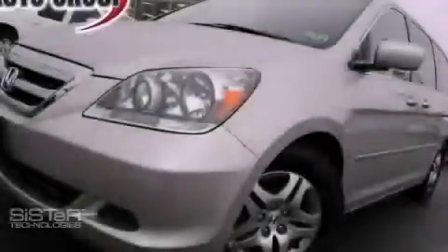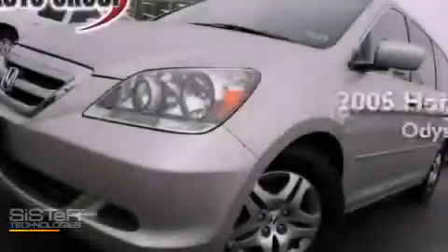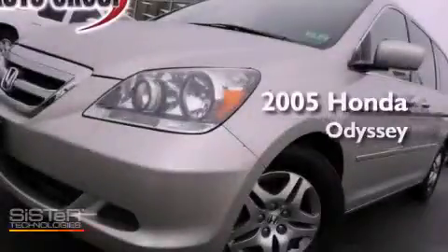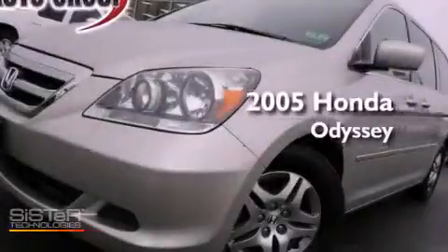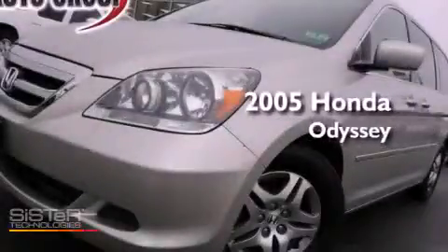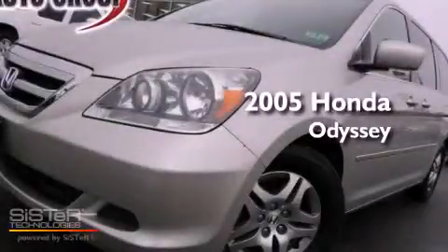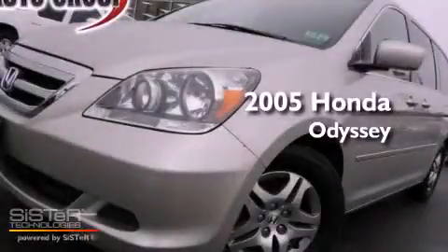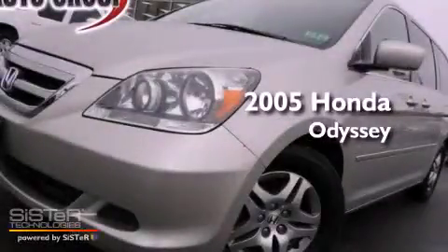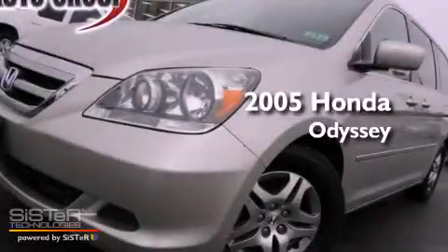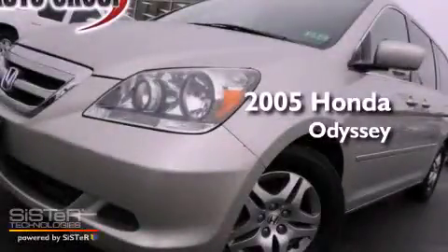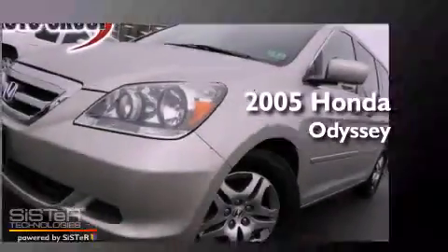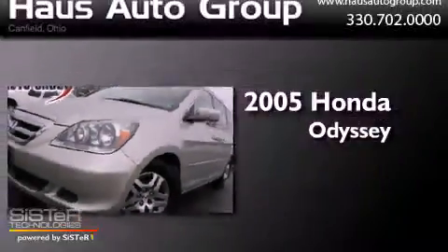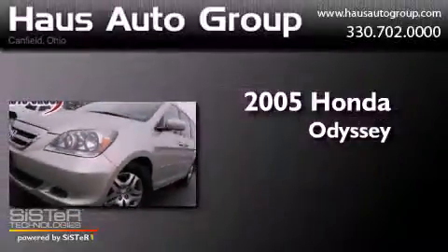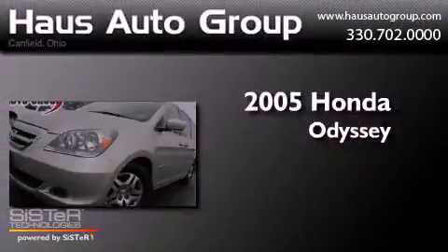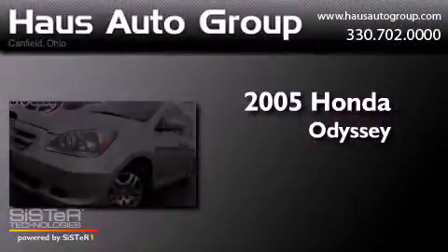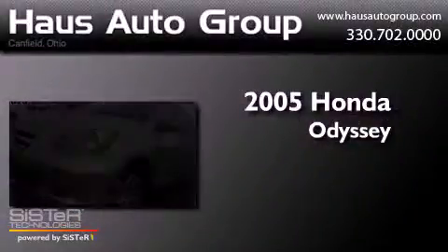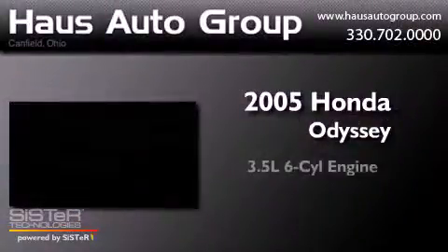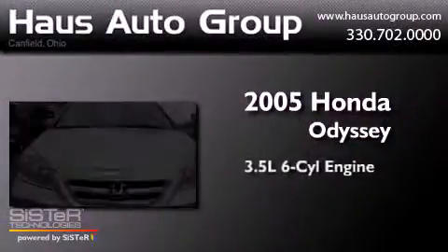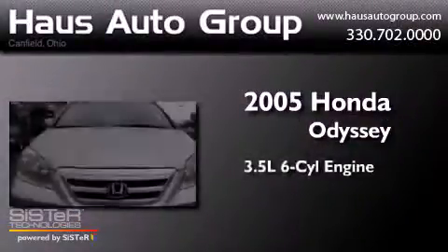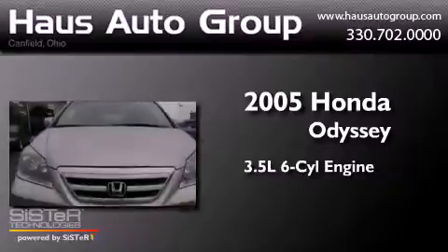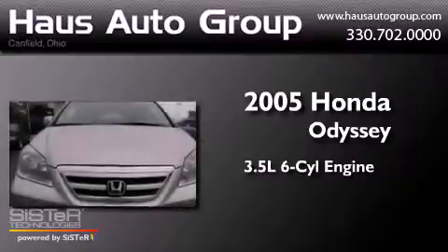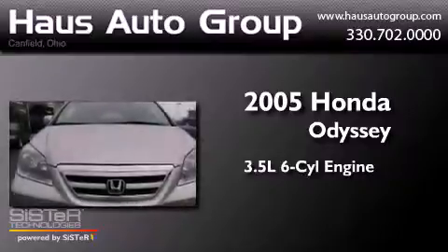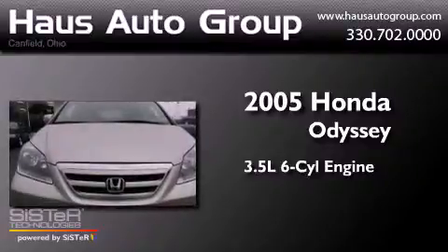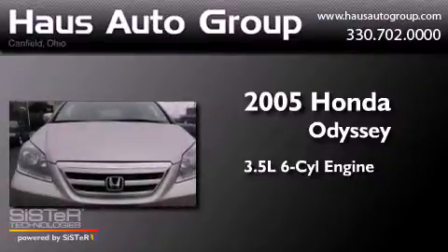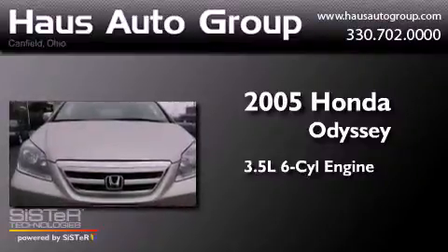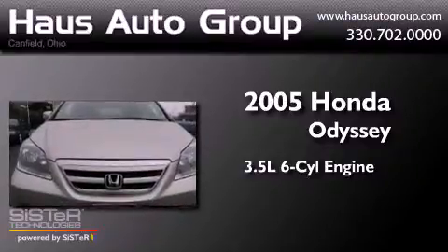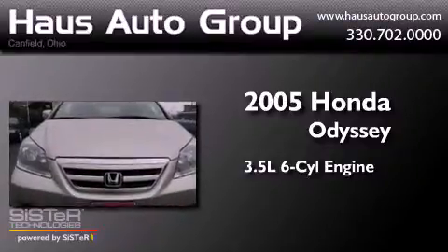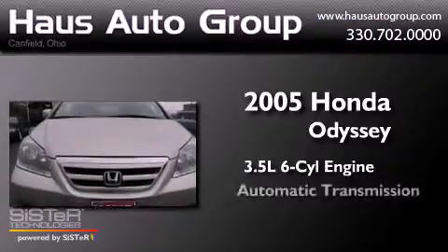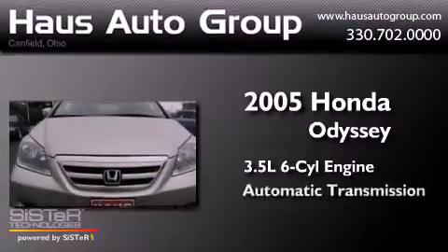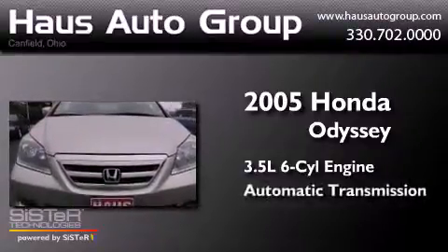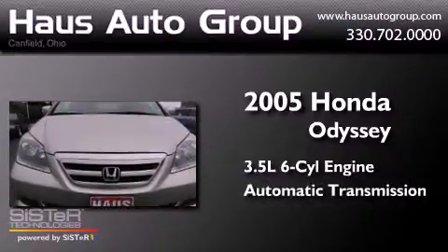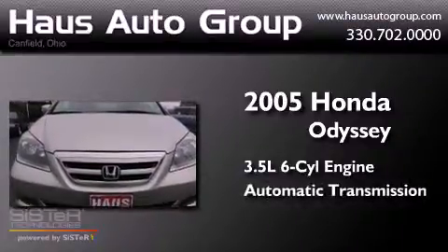This is a 2005 Honda Odyssey. It has a 3.5-liter six-cylinder engine and an automatic transmission.